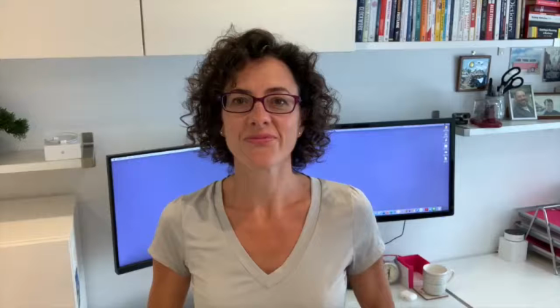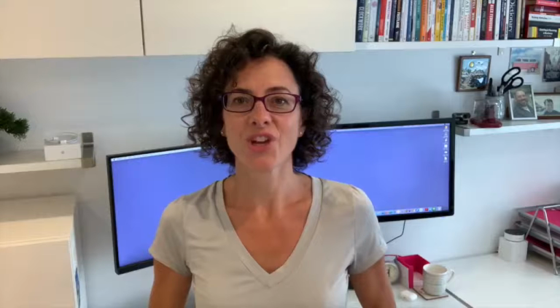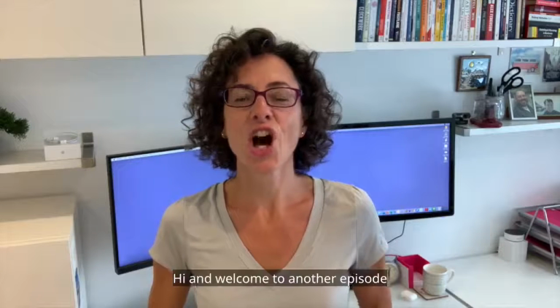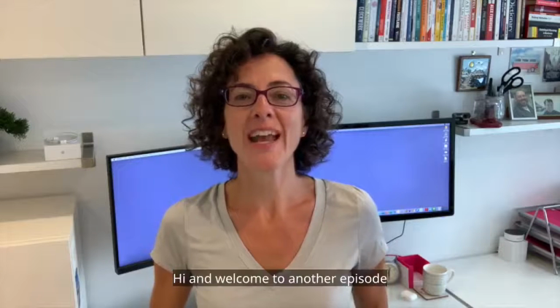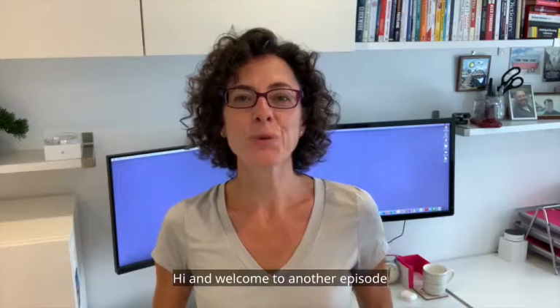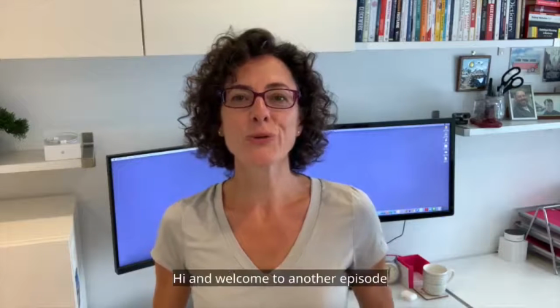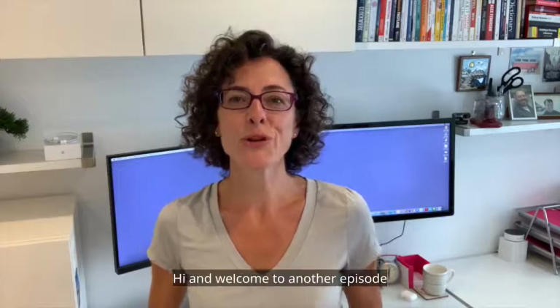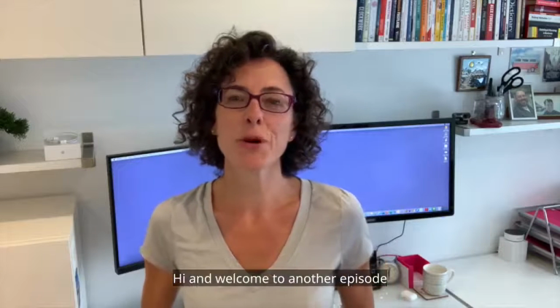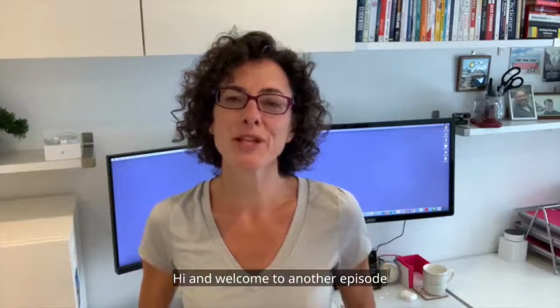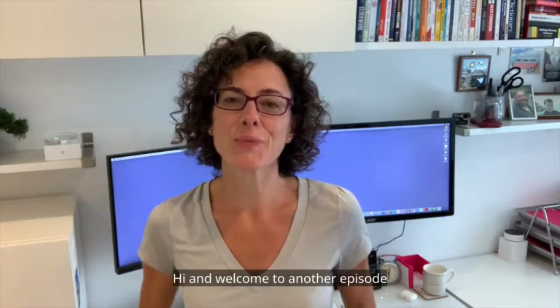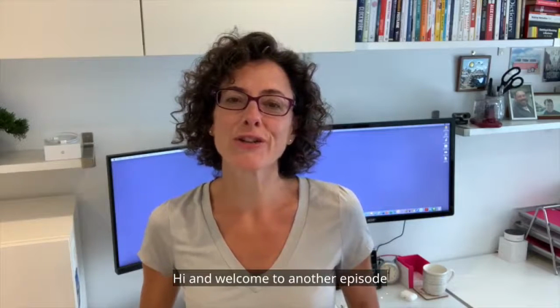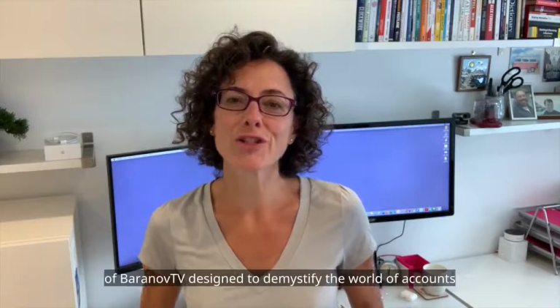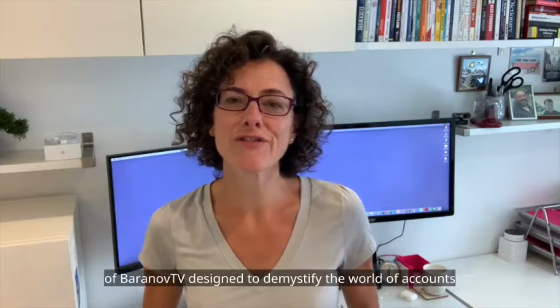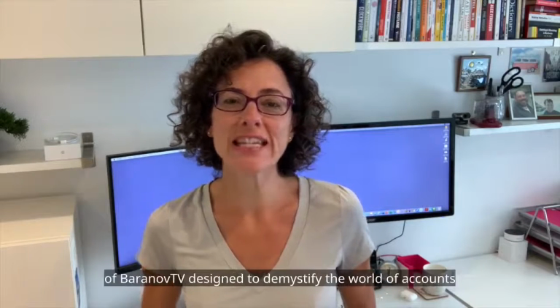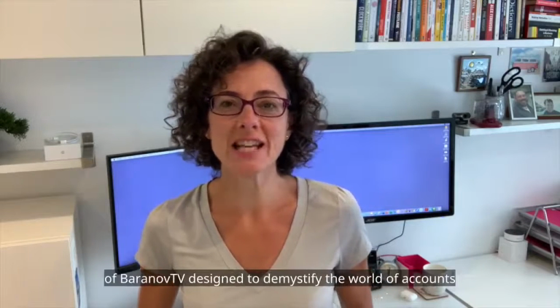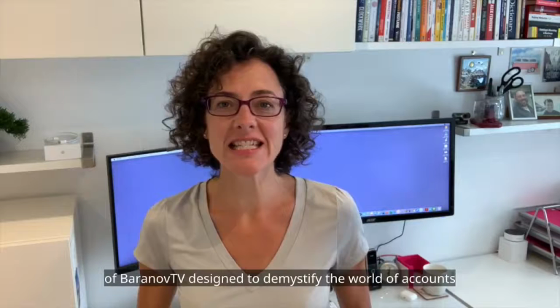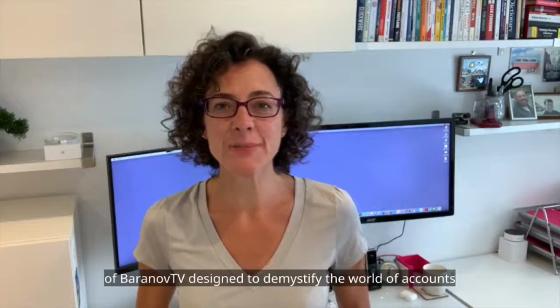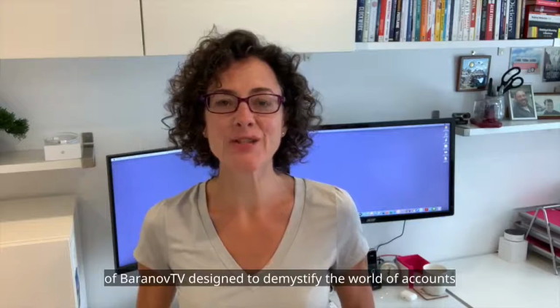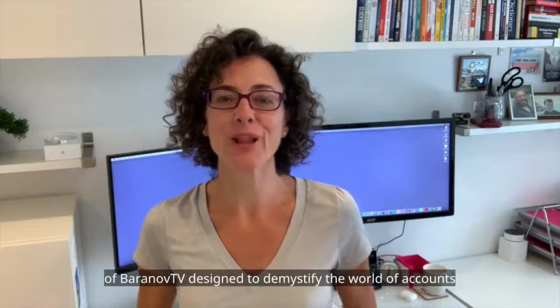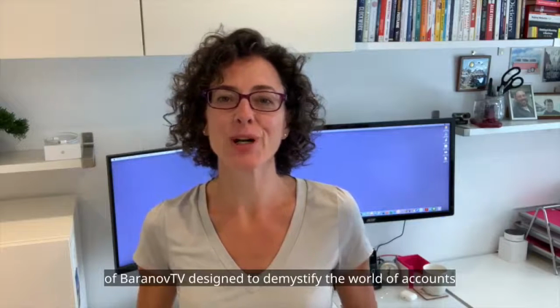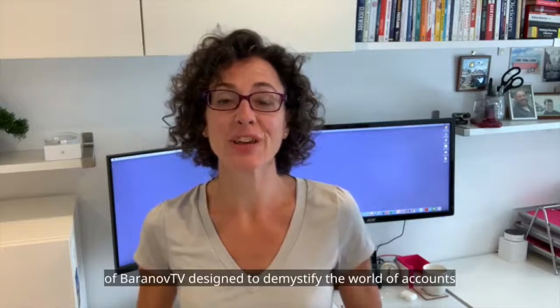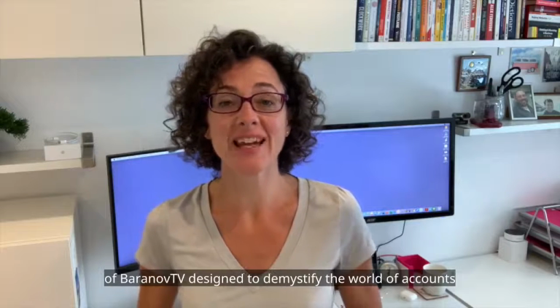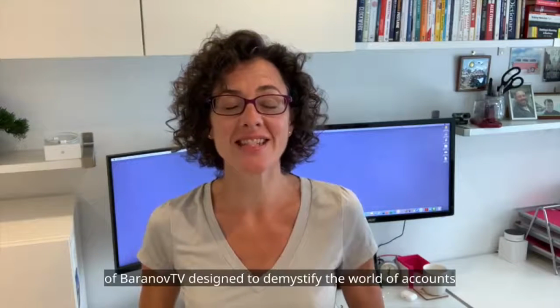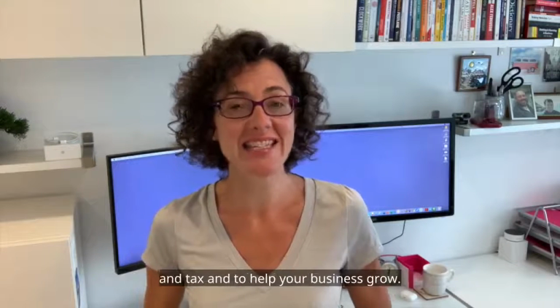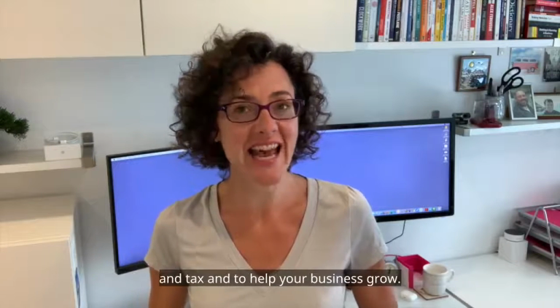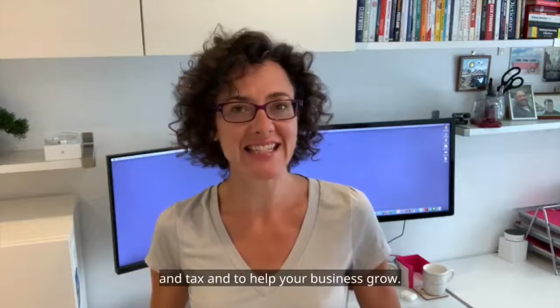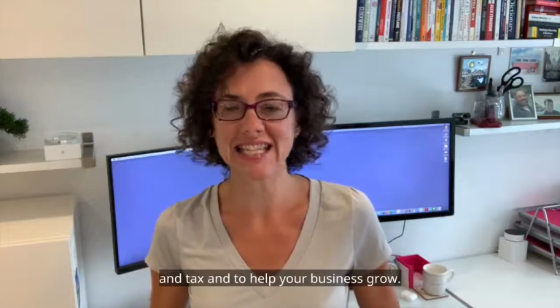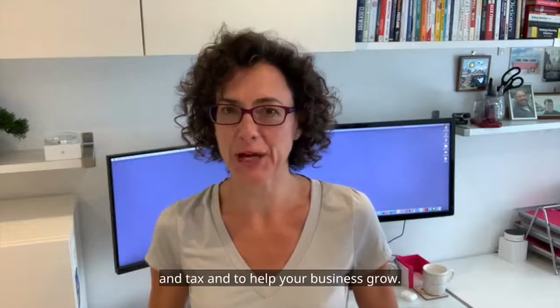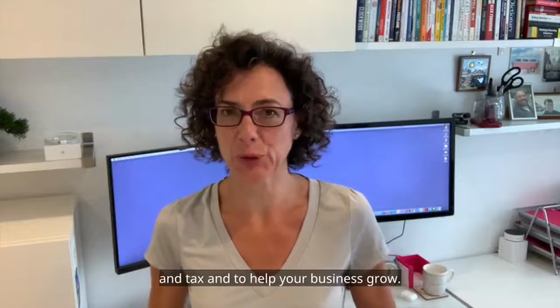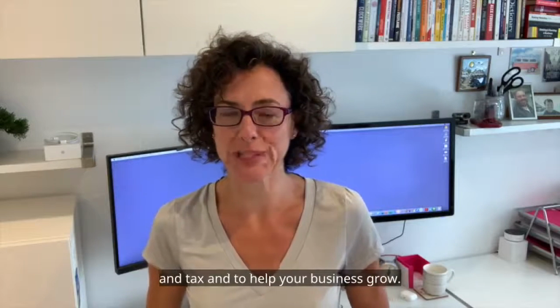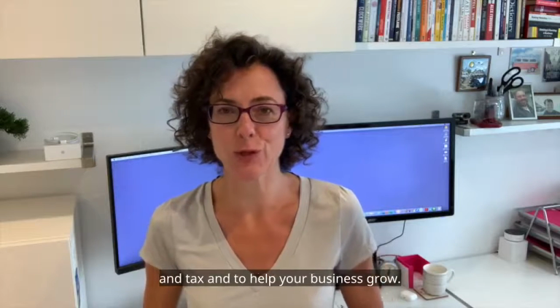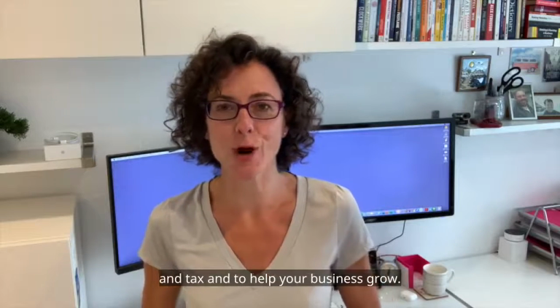Hi and welcome to another episode of Baranolf TV, designed to demystify the world of accounts and tax and to help your business grow.